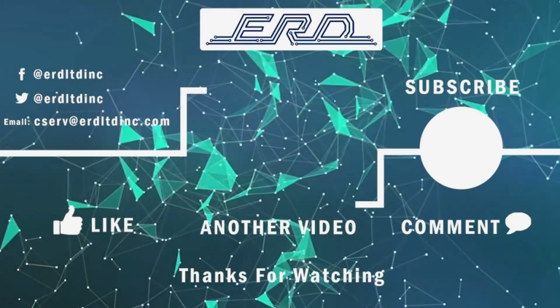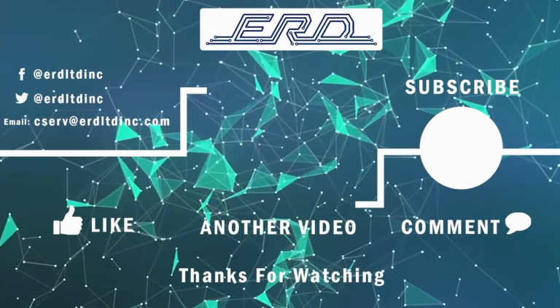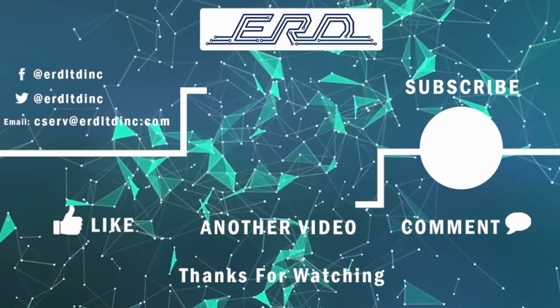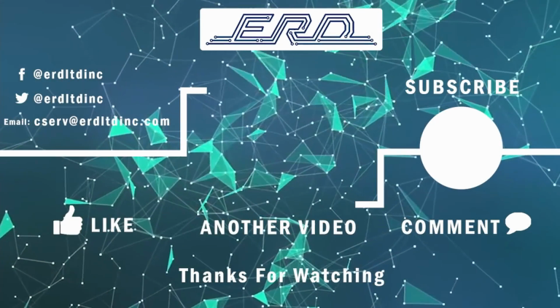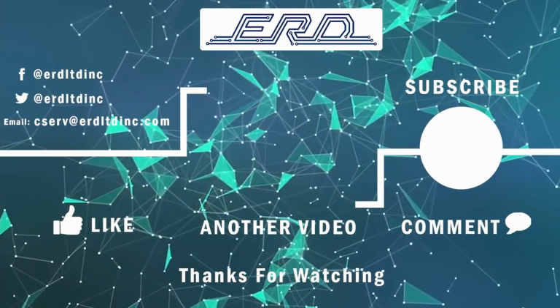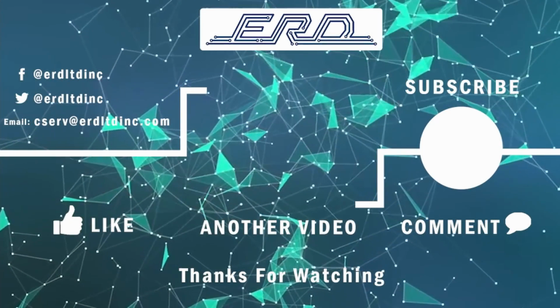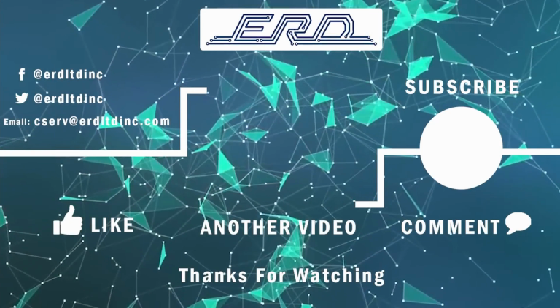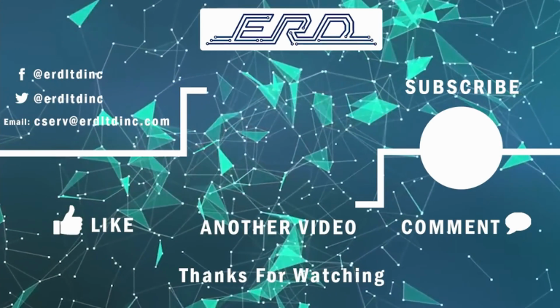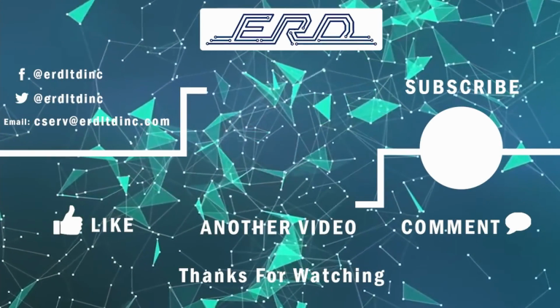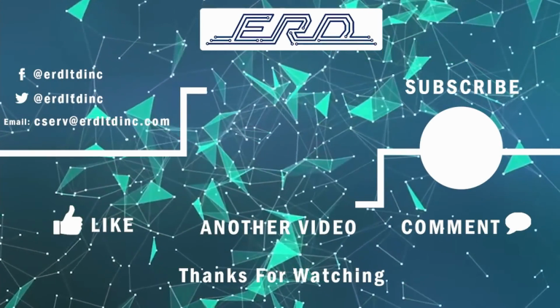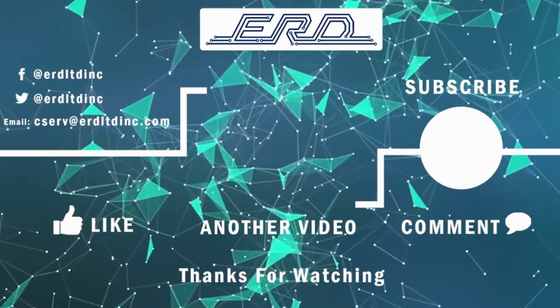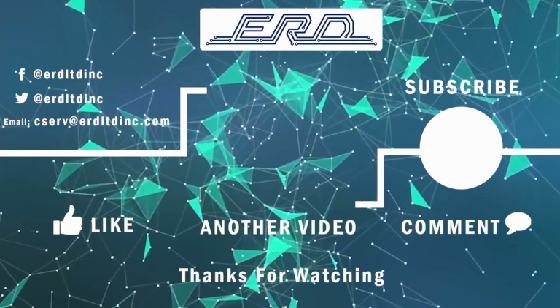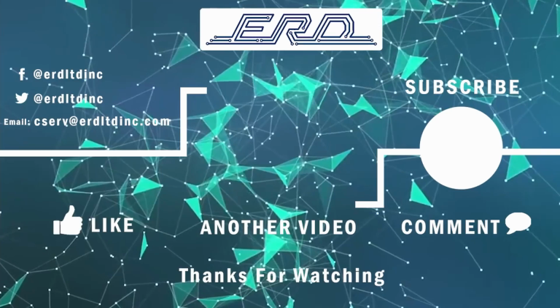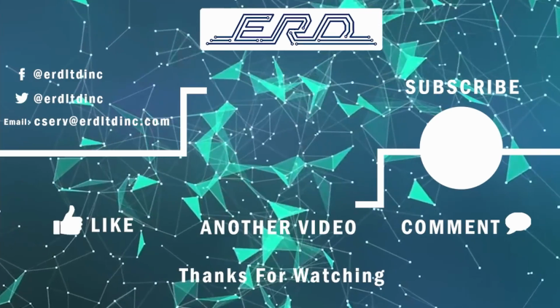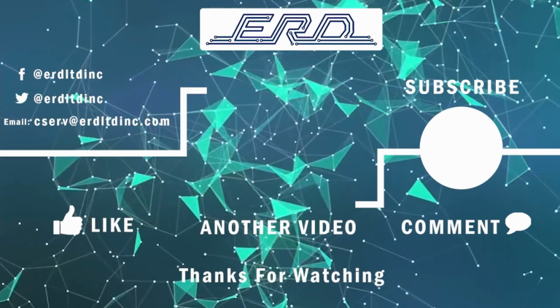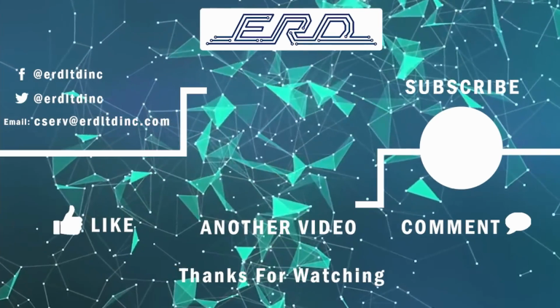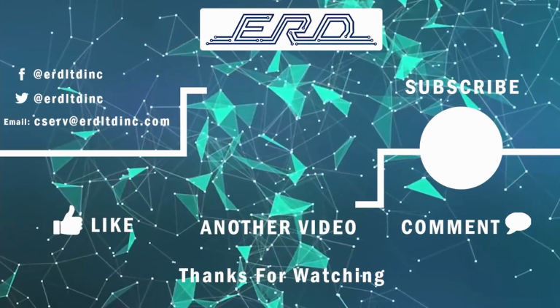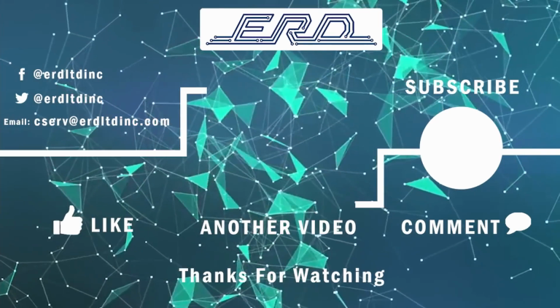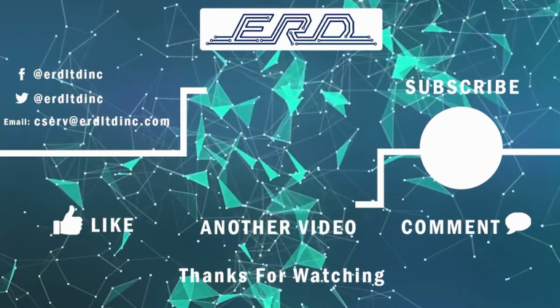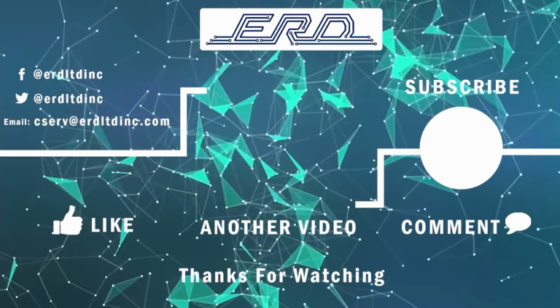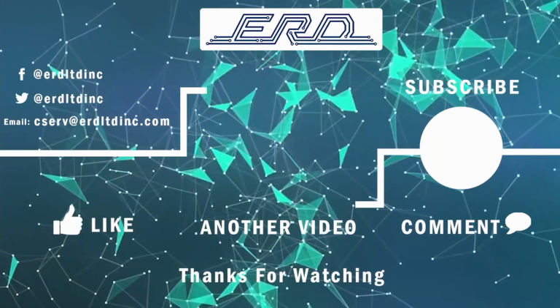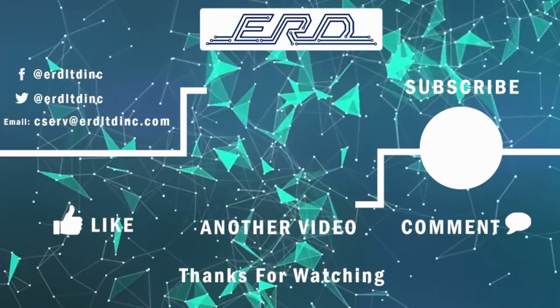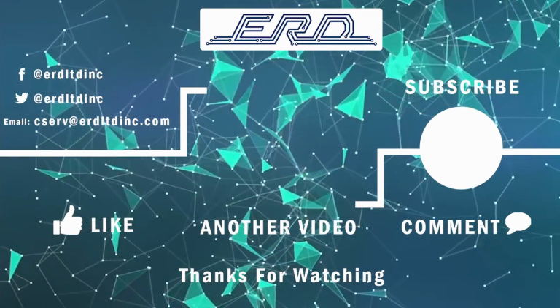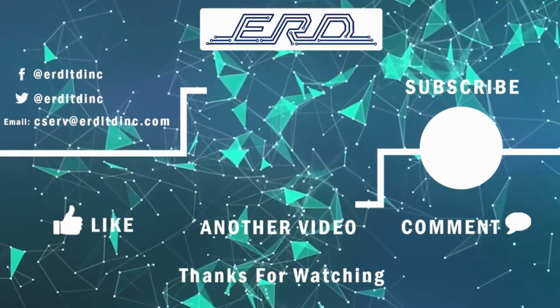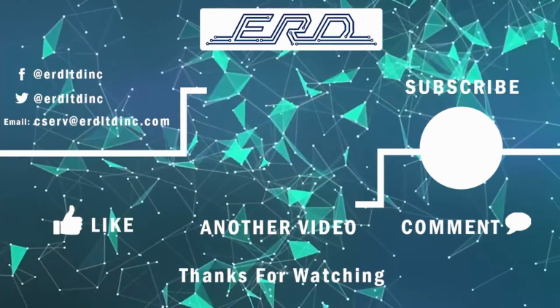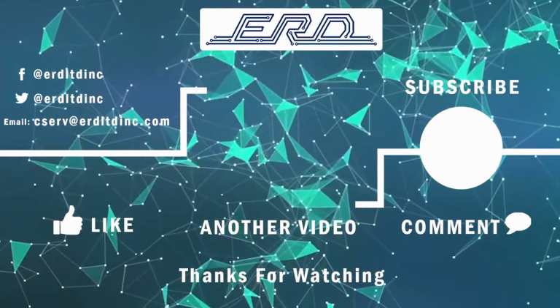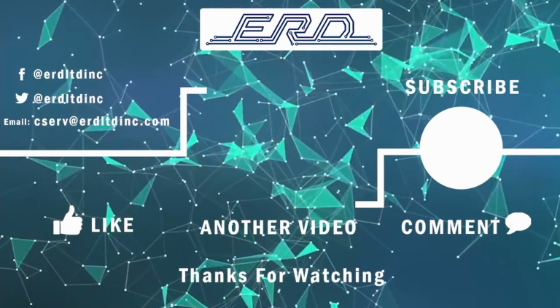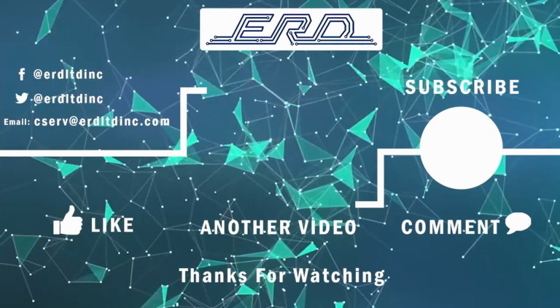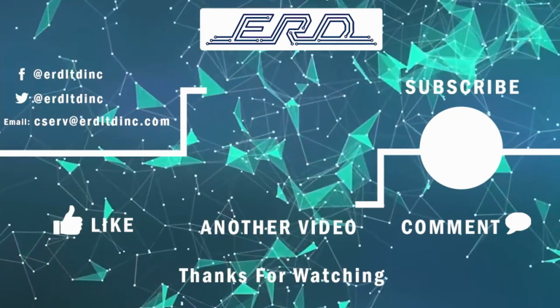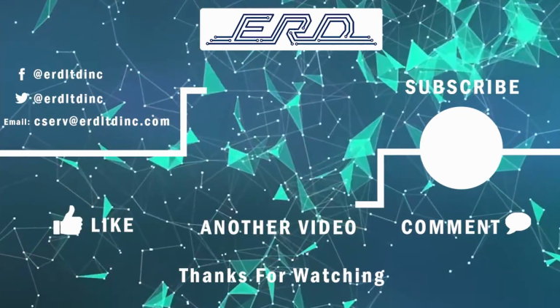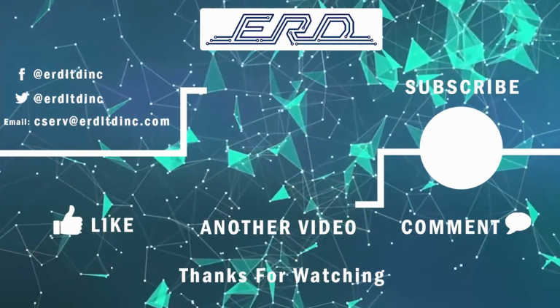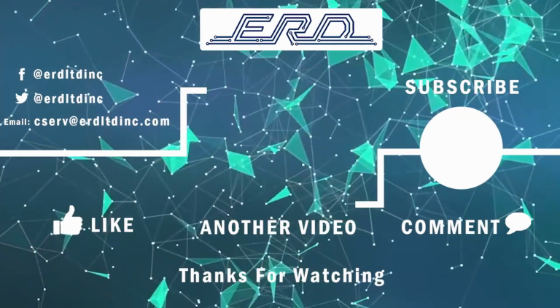Thanks for checking out the video. Subscribe to ERD TV for more videos of our repairs.